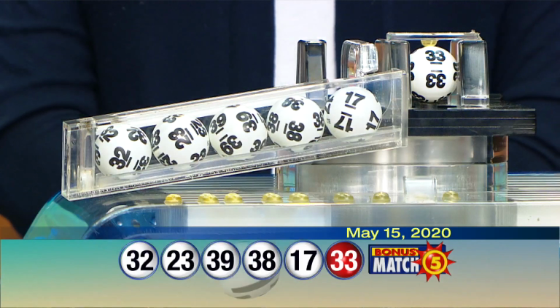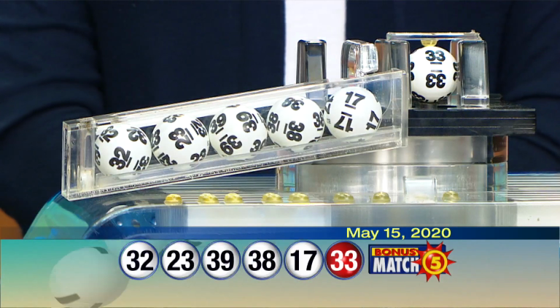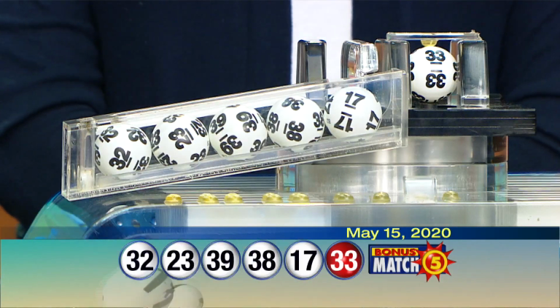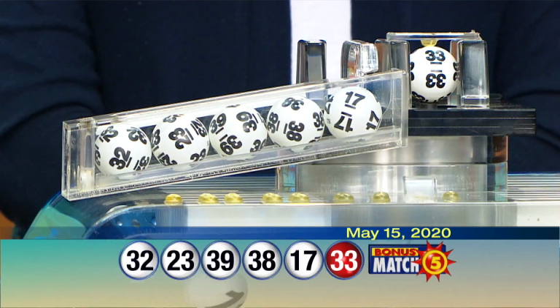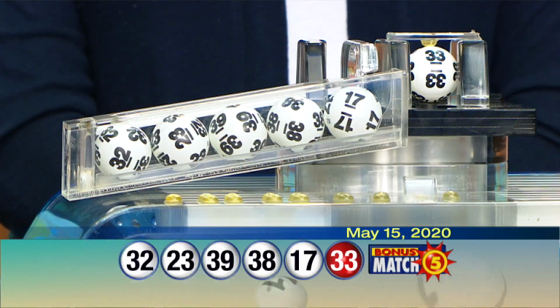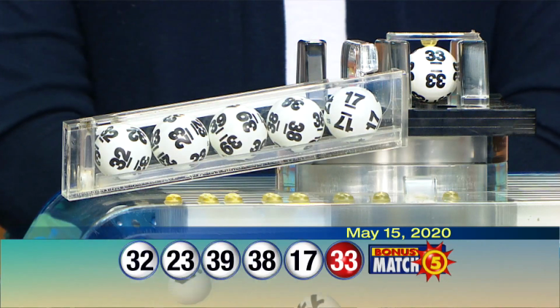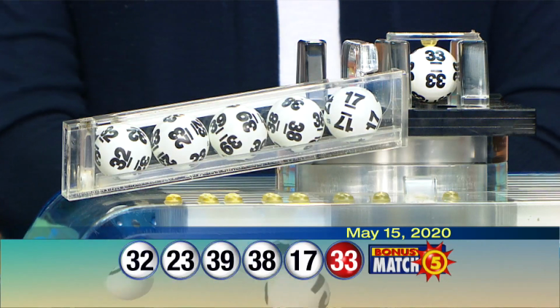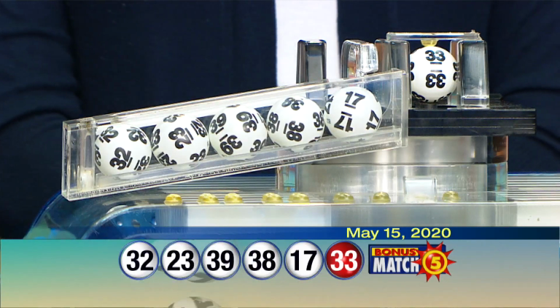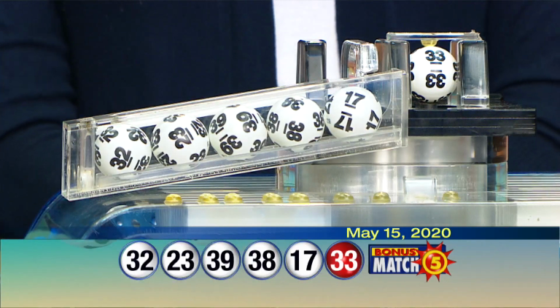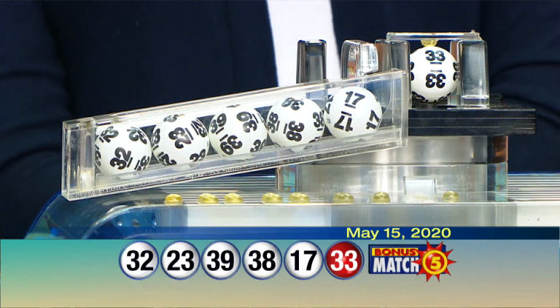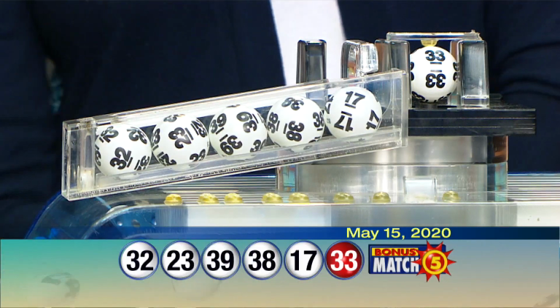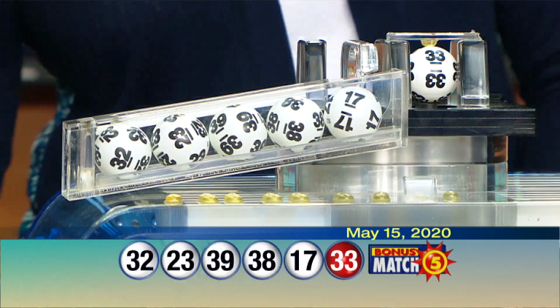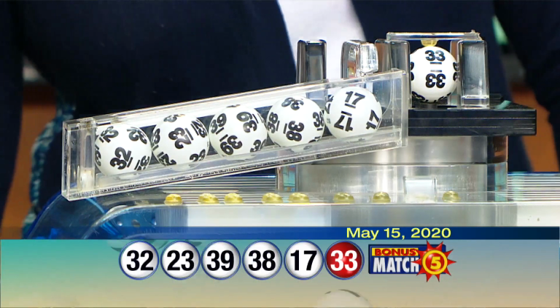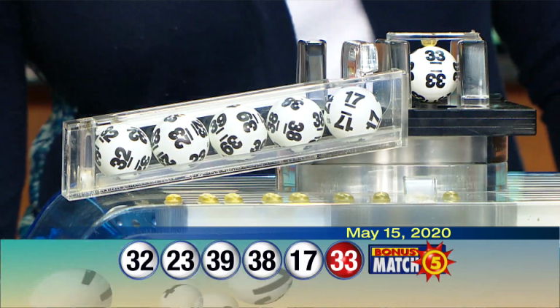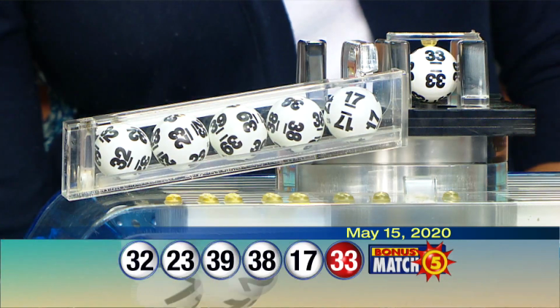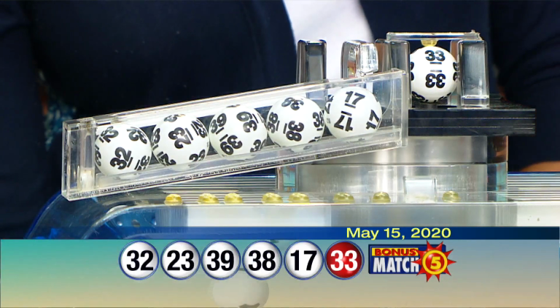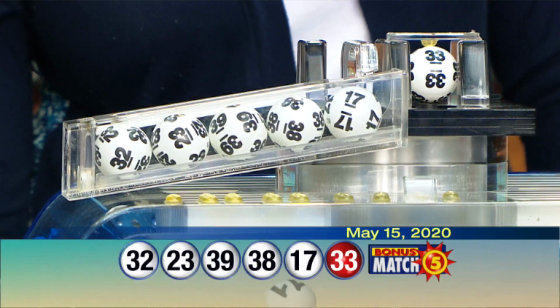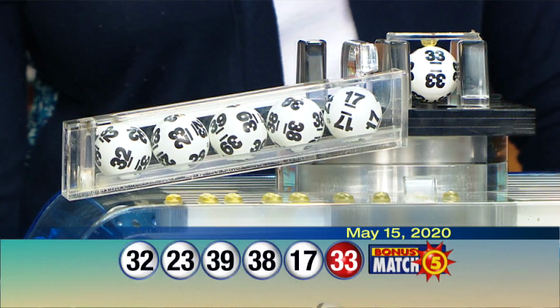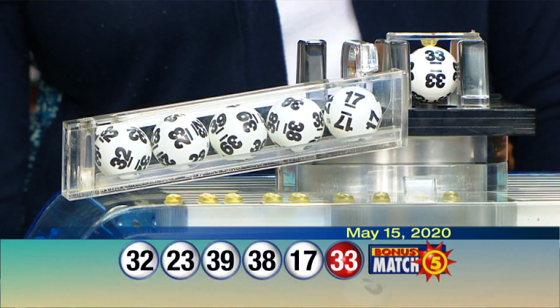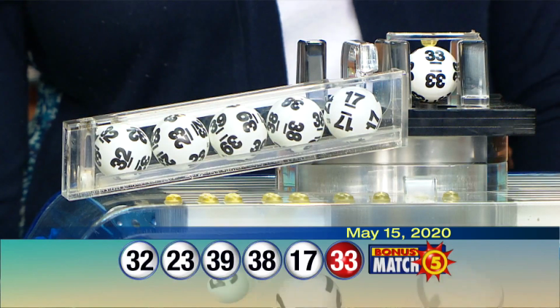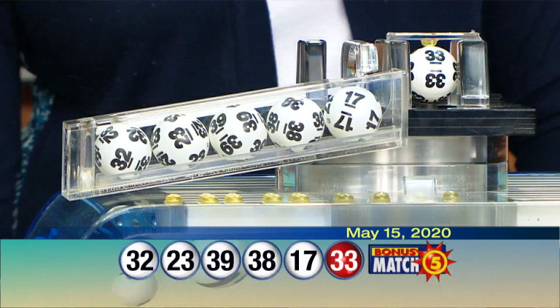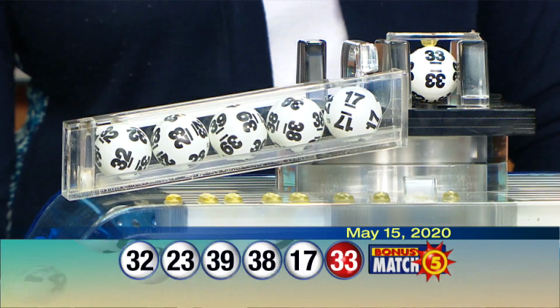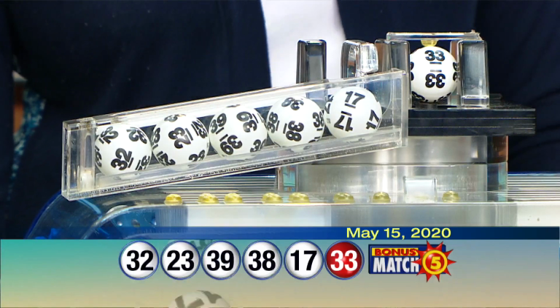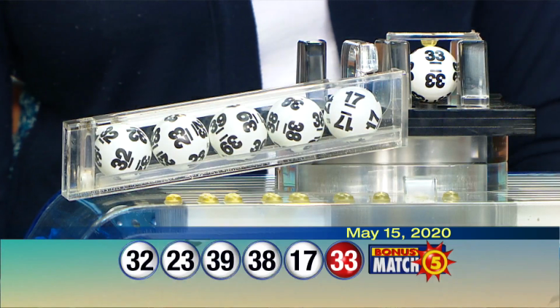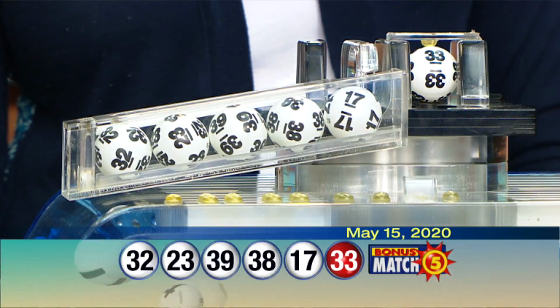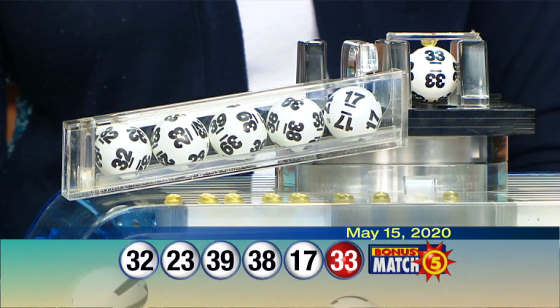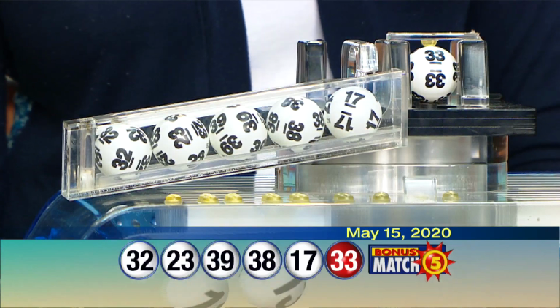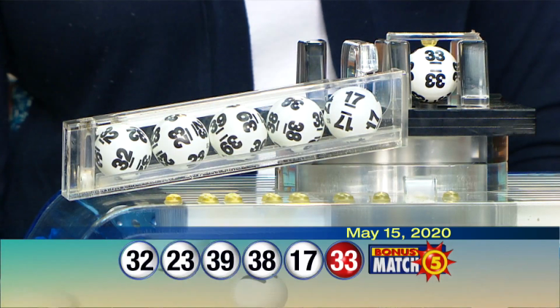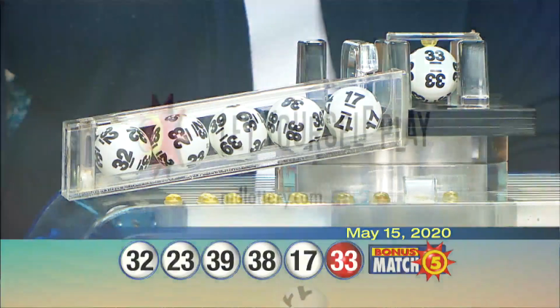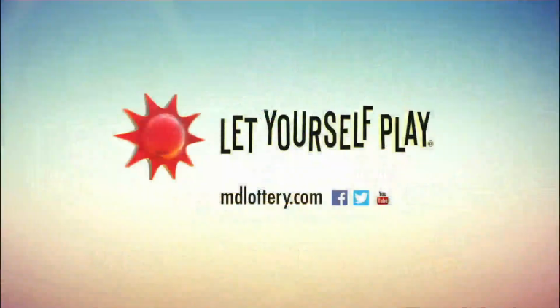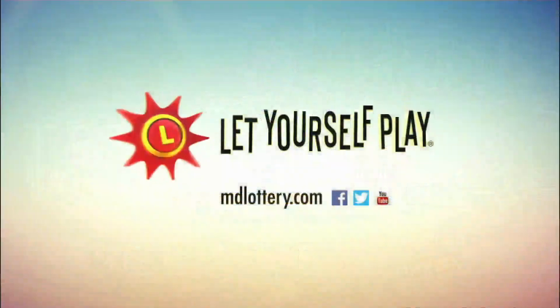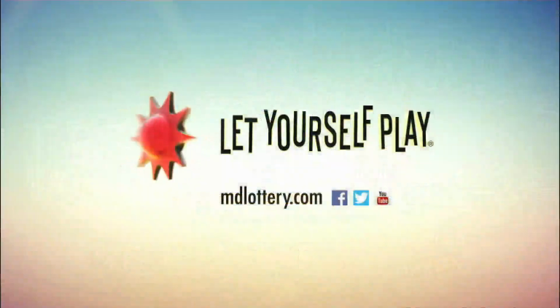The Maryland Lottery has more exciting games than ever. Check out mdlottery.com for details. The Maryland Lottery, let yourself play.